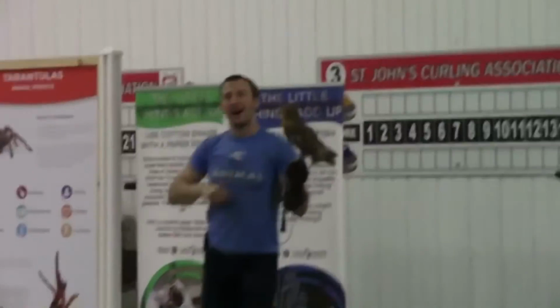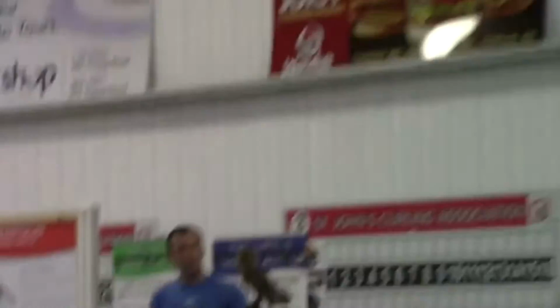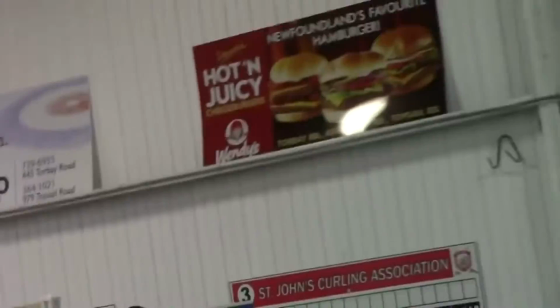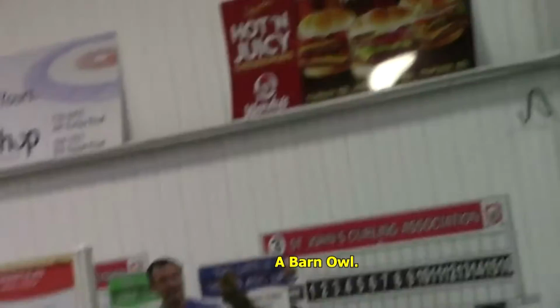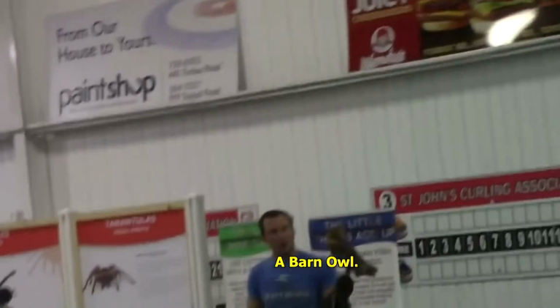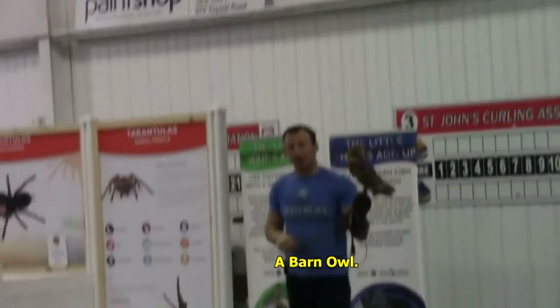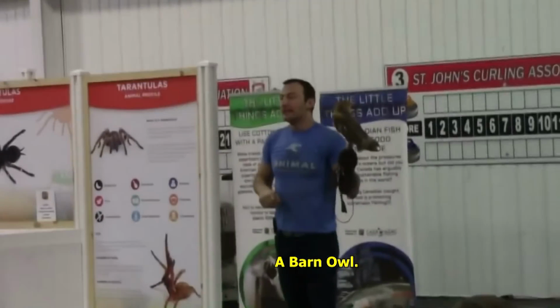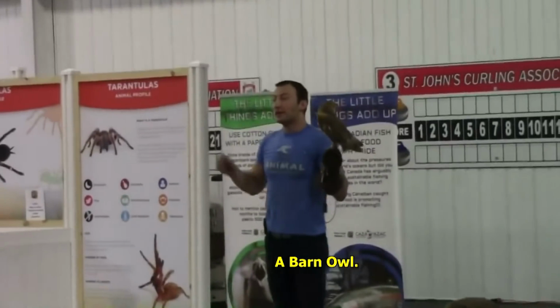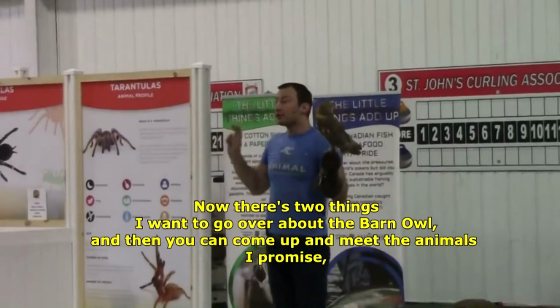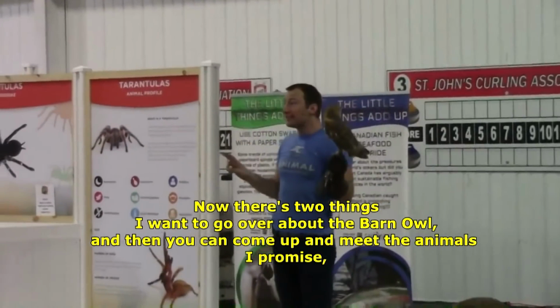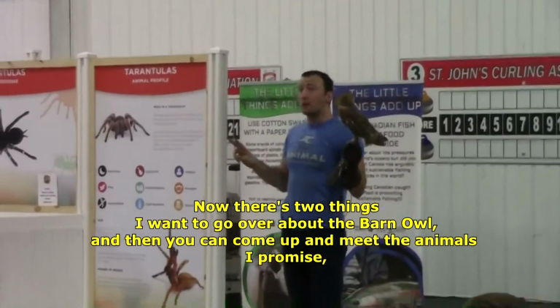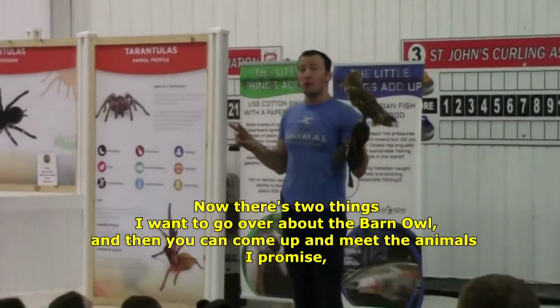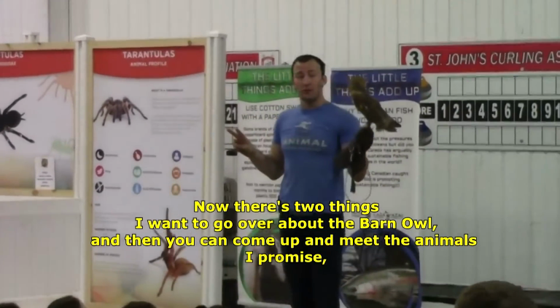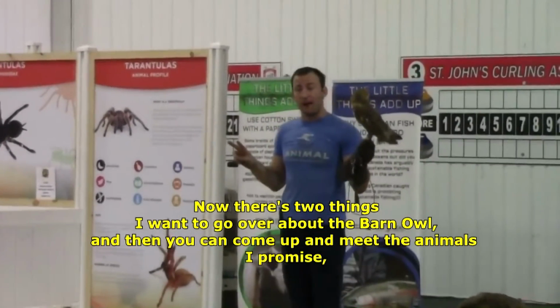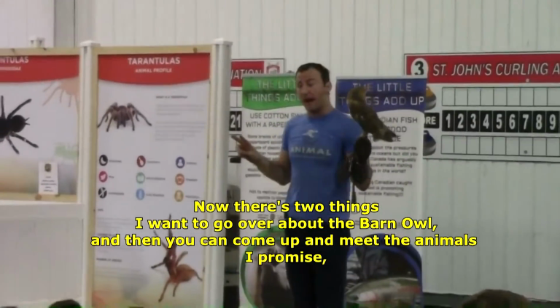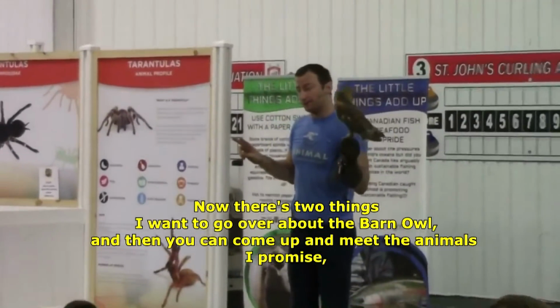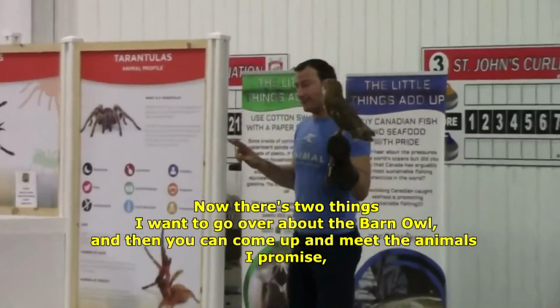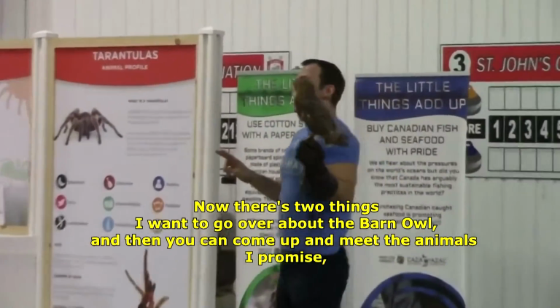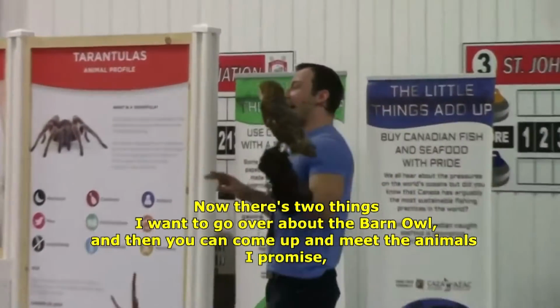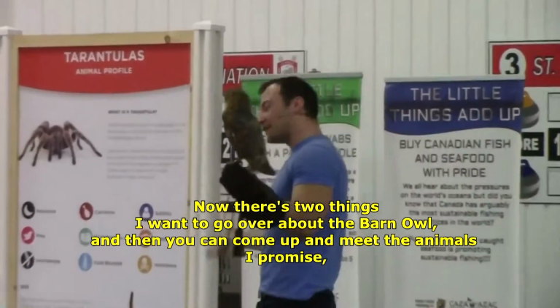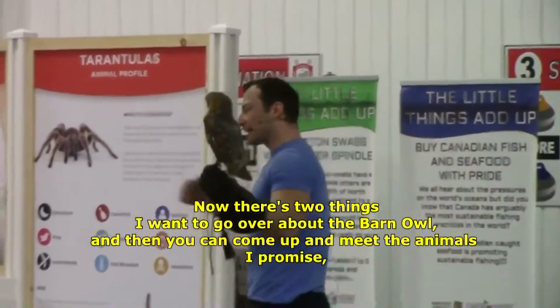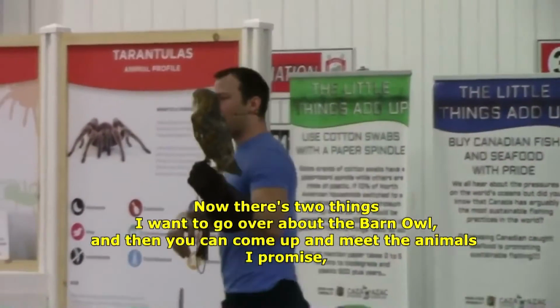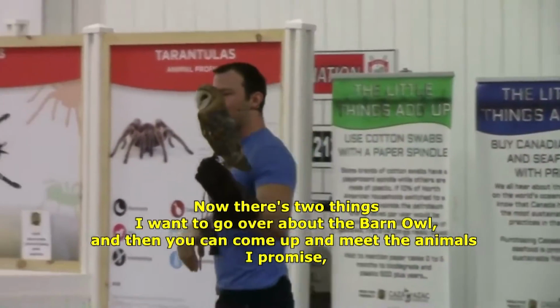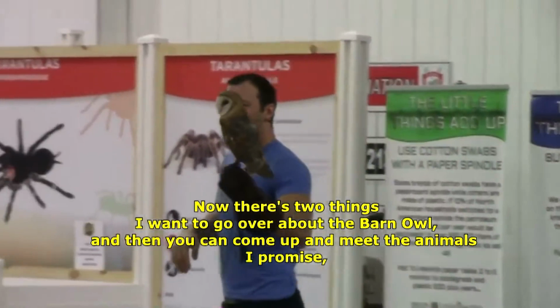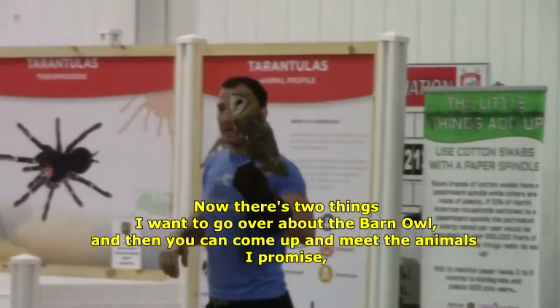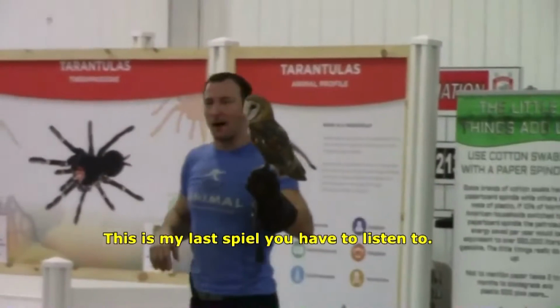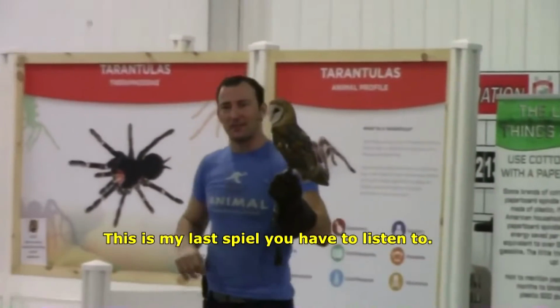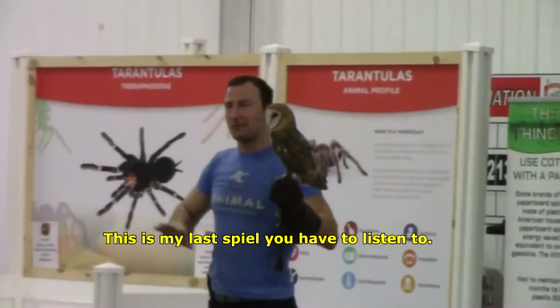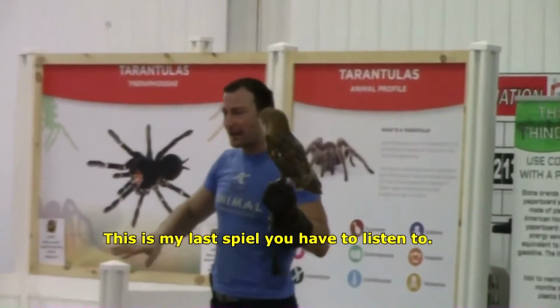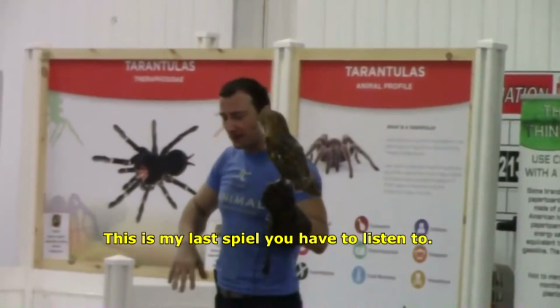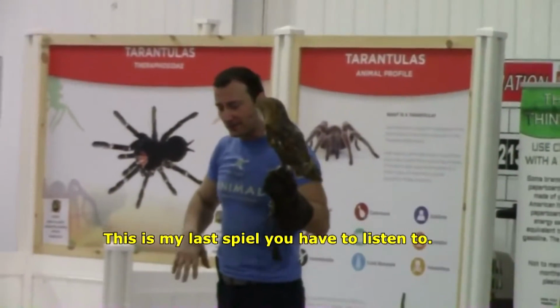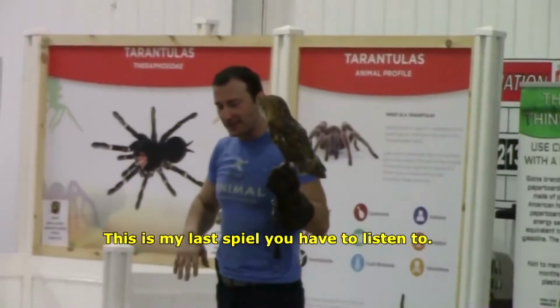A barn owl. Now, there are just two things I want to go over with a barn owl, and then you can come up and meet the animals, I promise. So this is my last spiel you have to listen to.